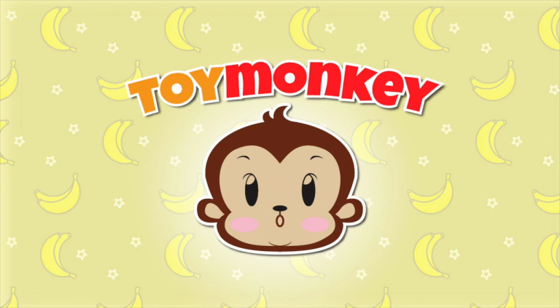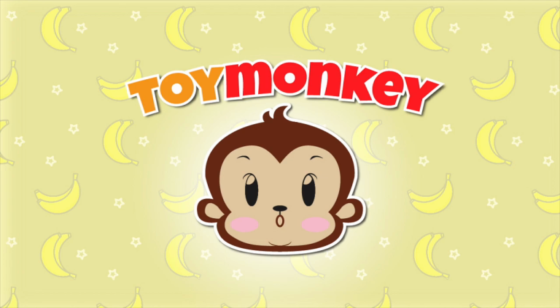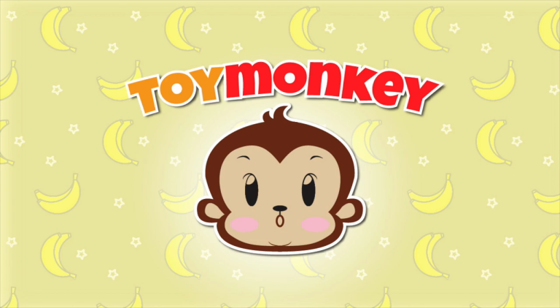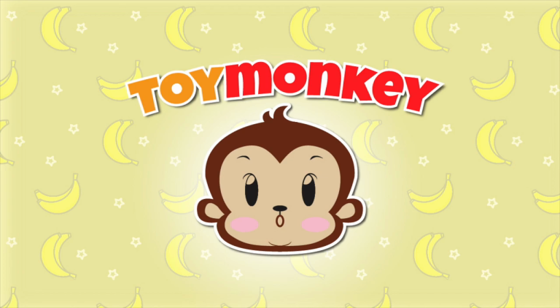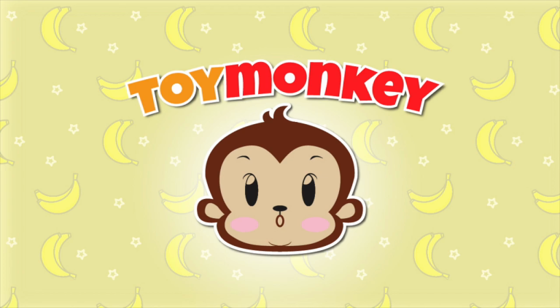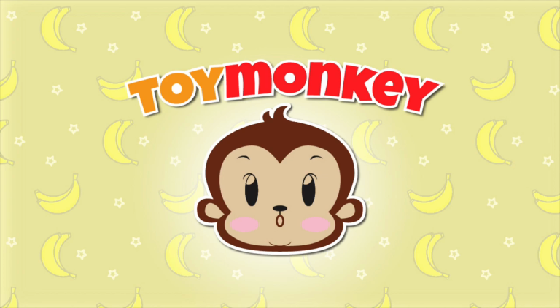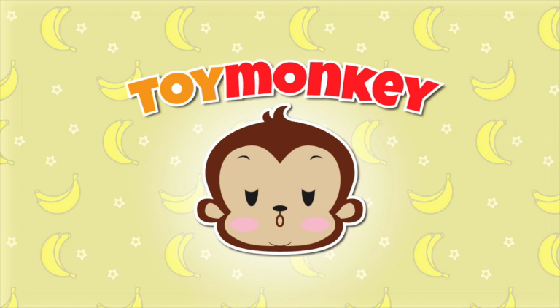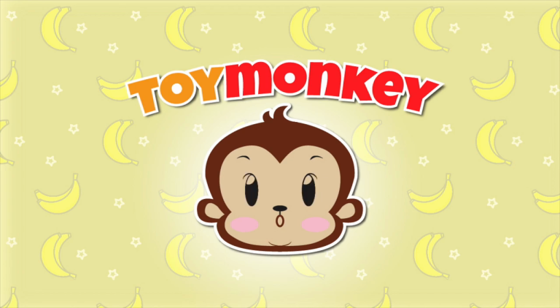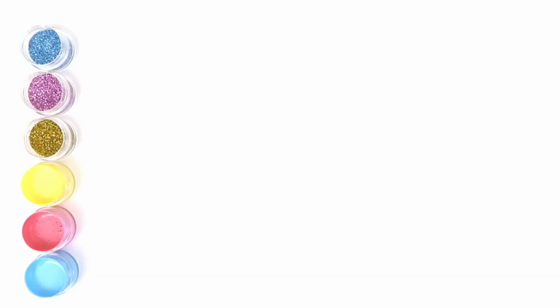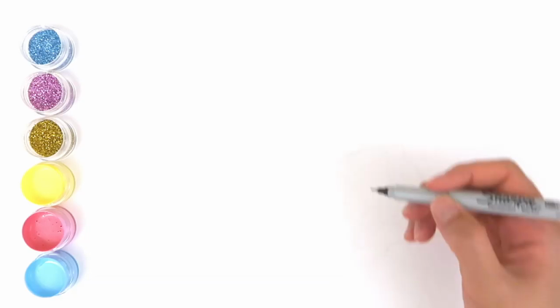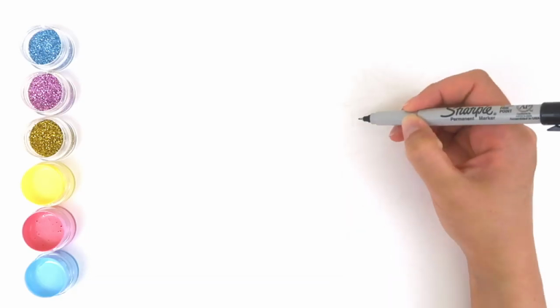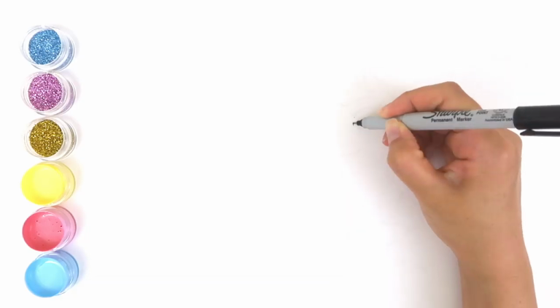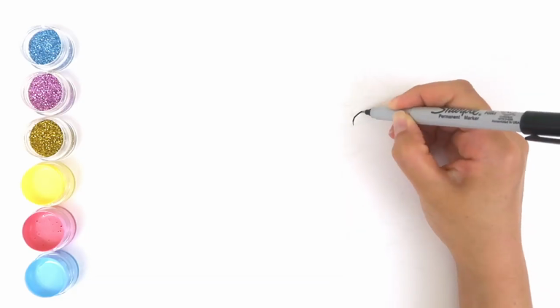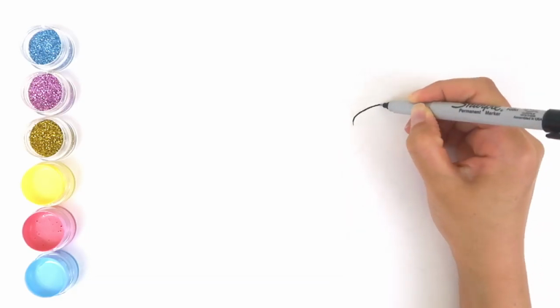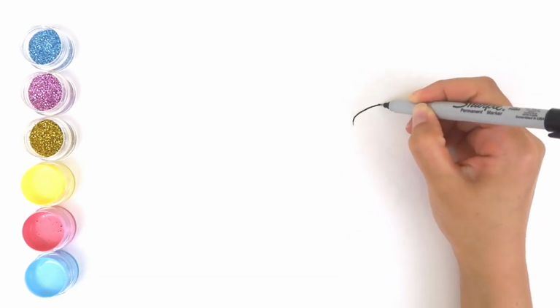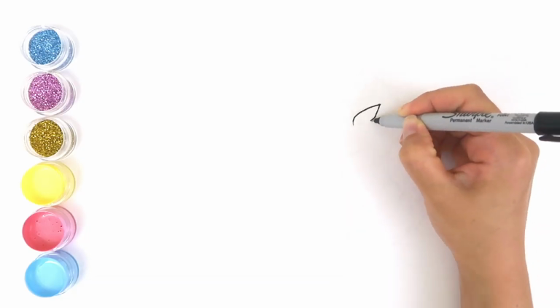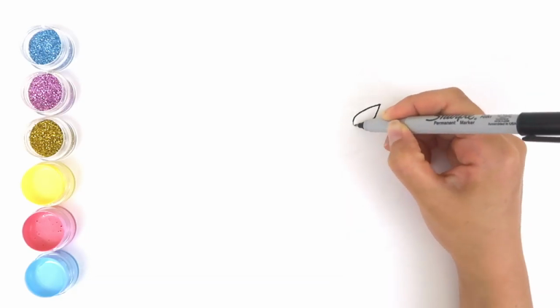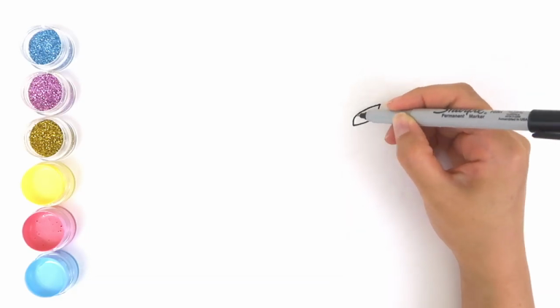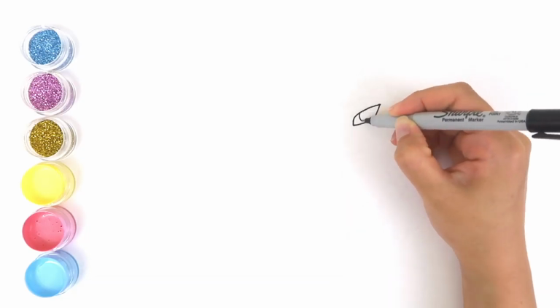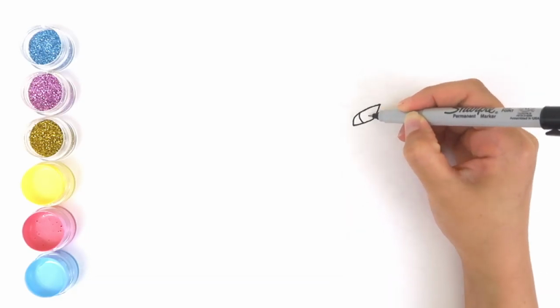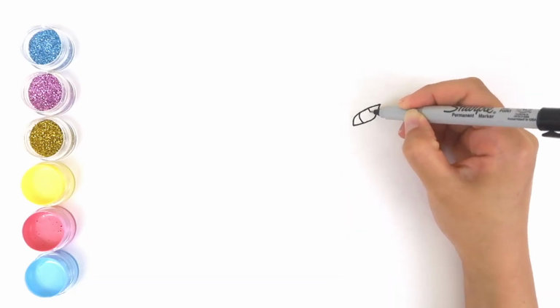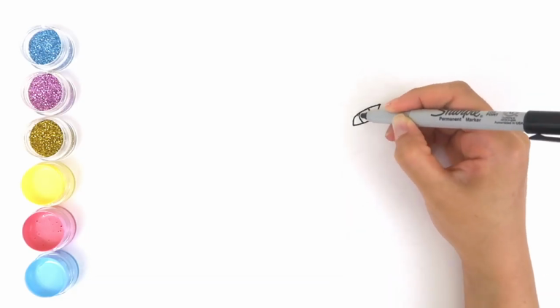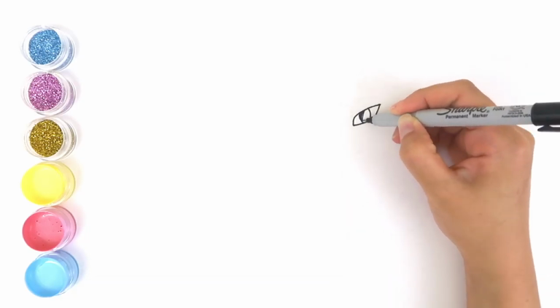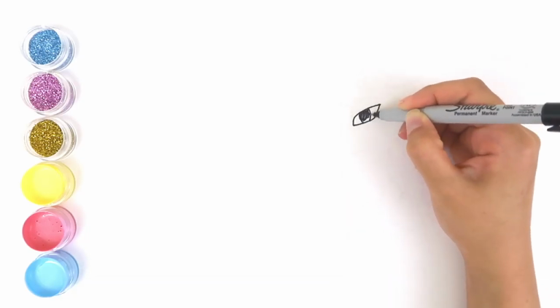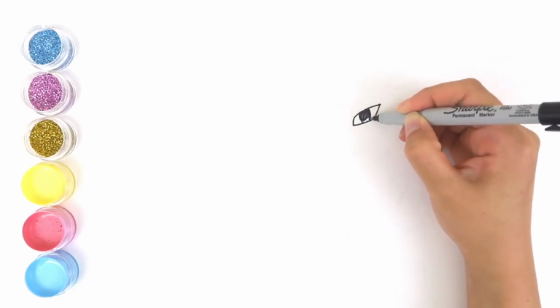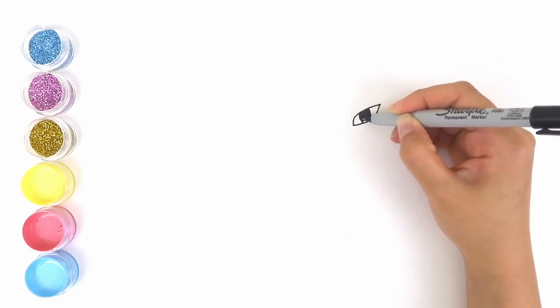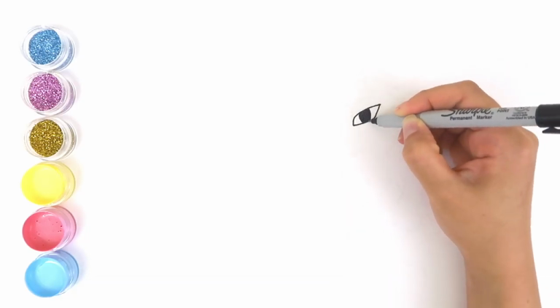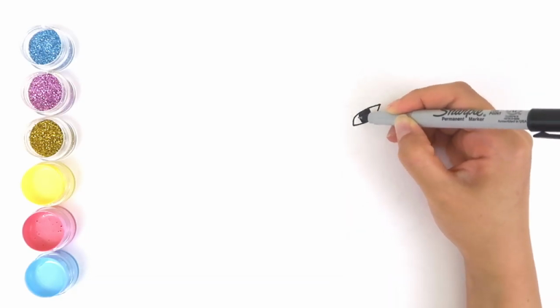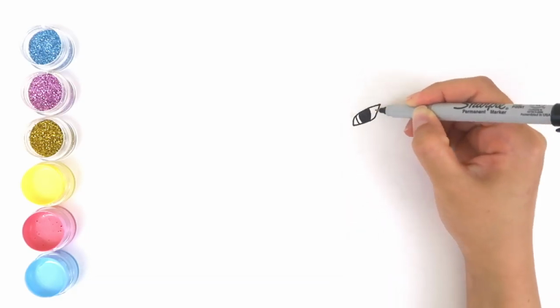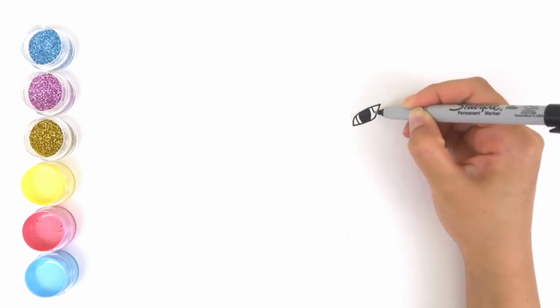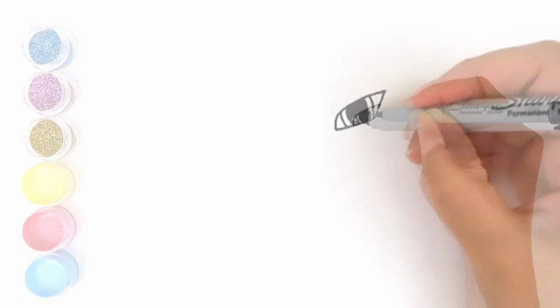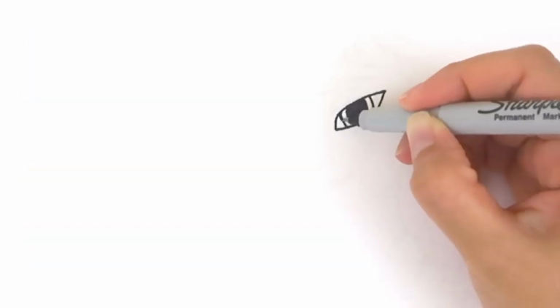Toy Monkey! Today, I'm going to draw Princess Elsa. Let's get started!